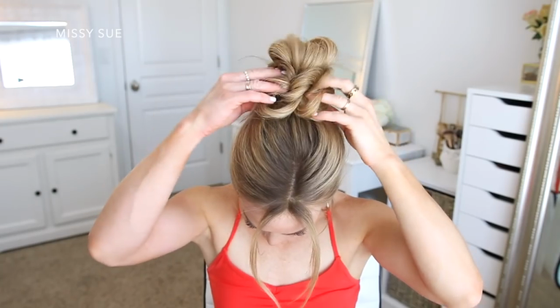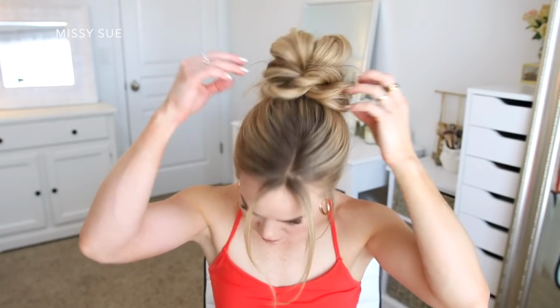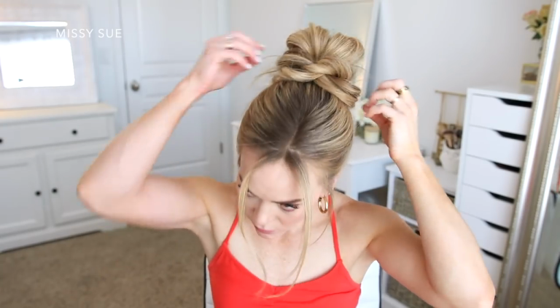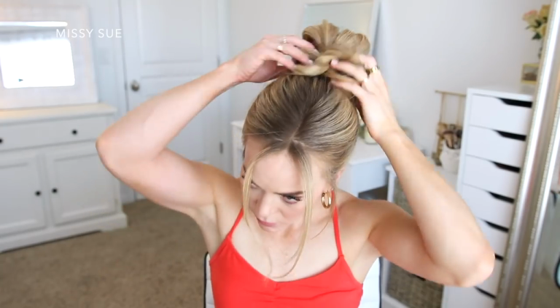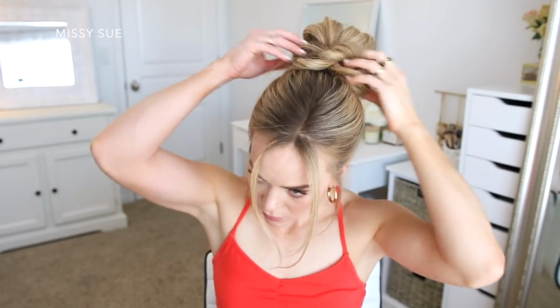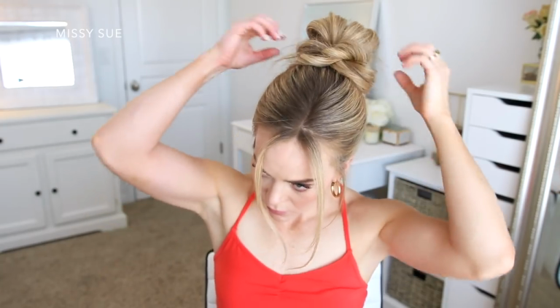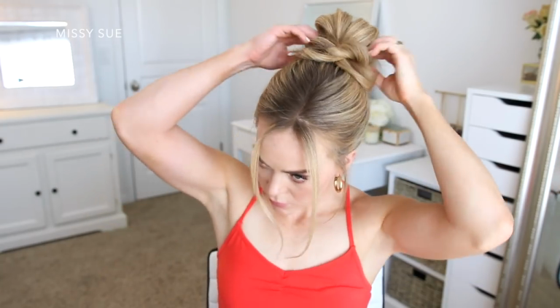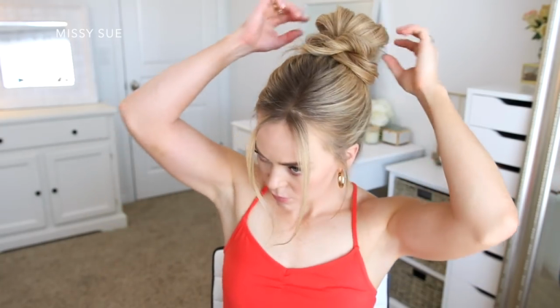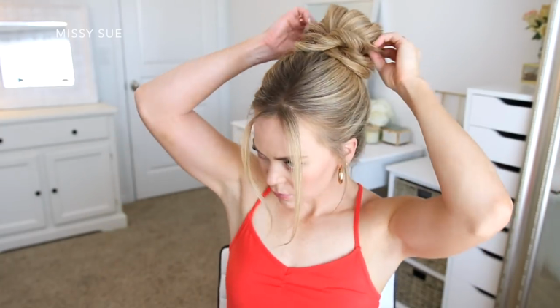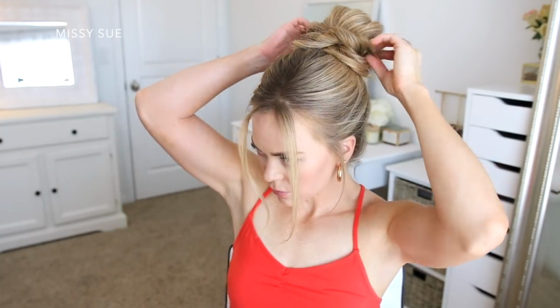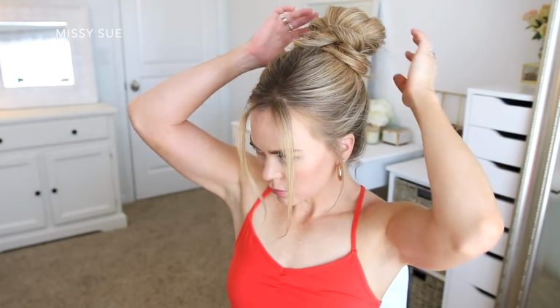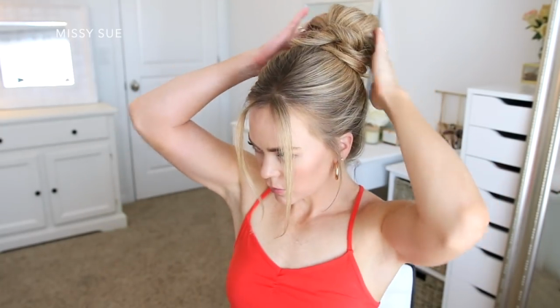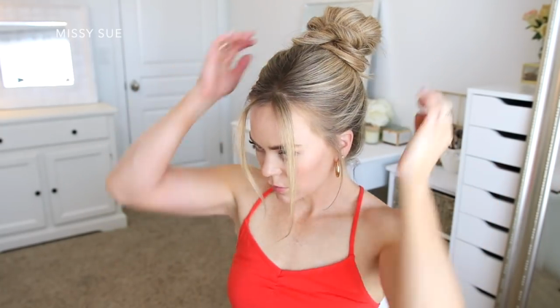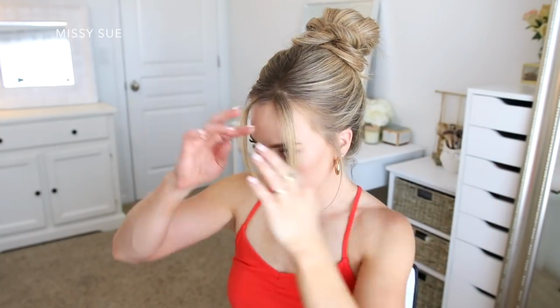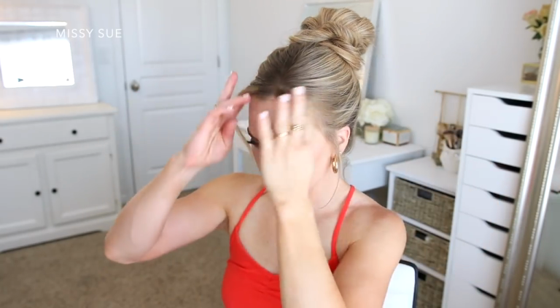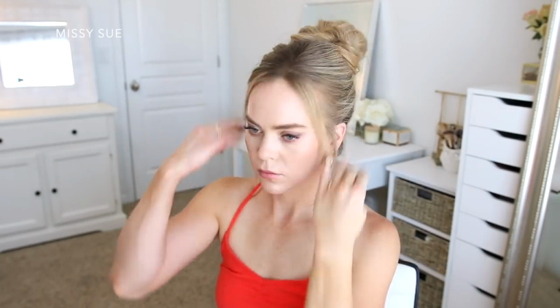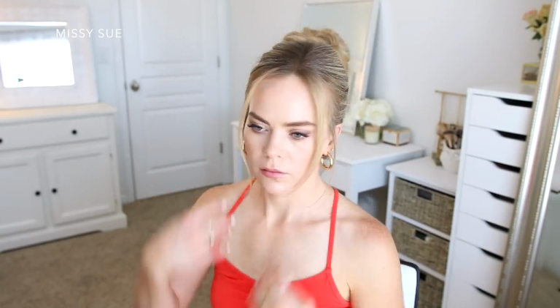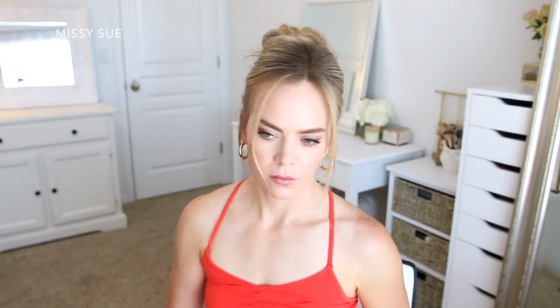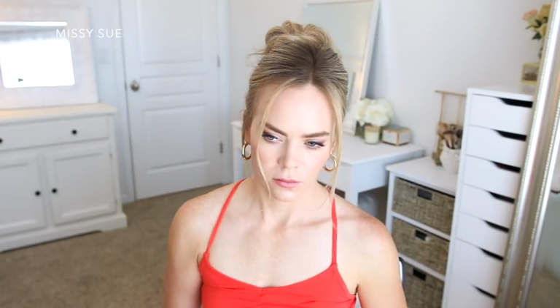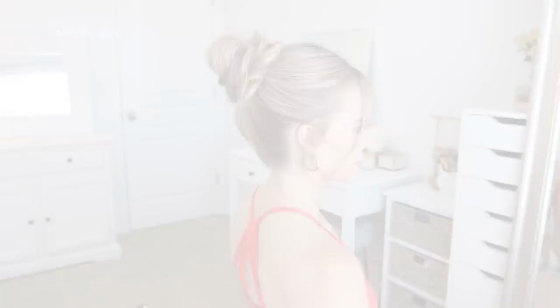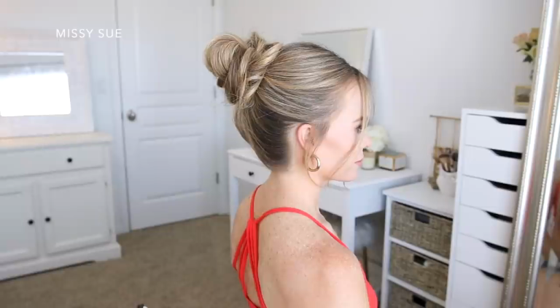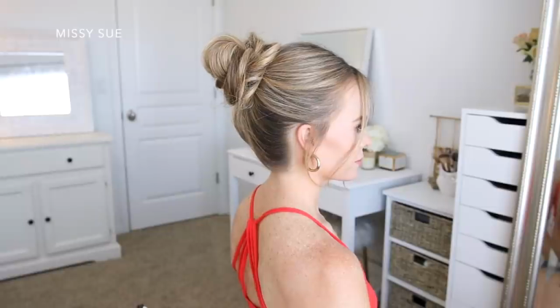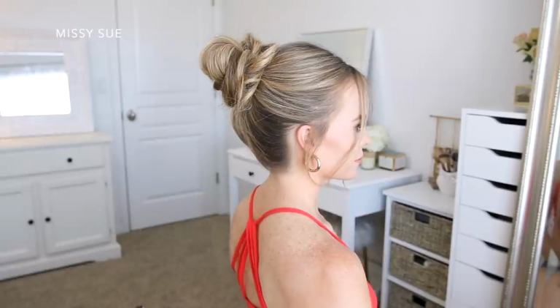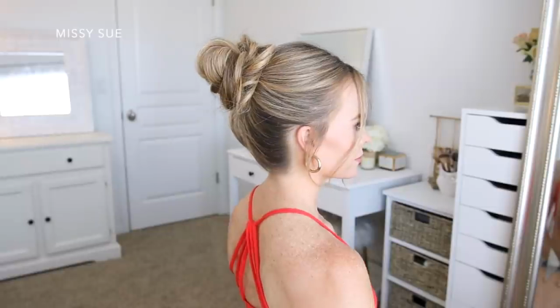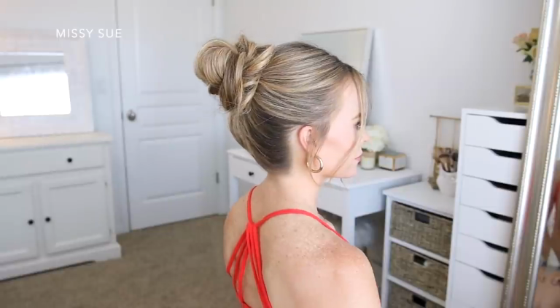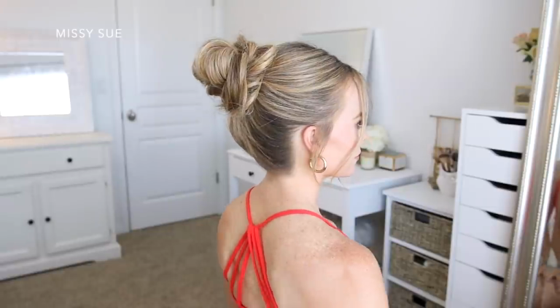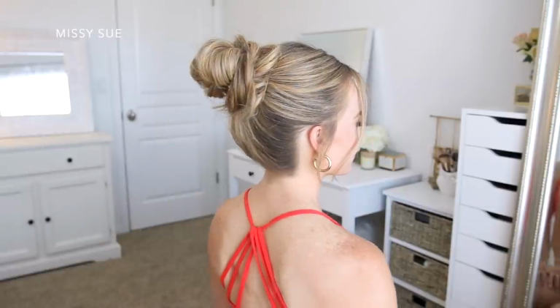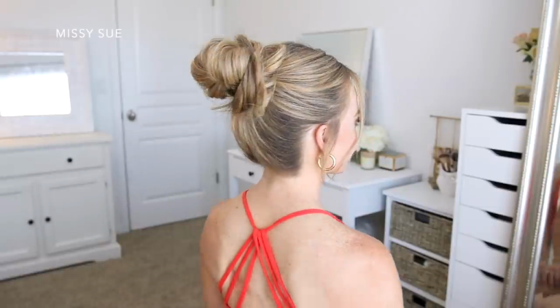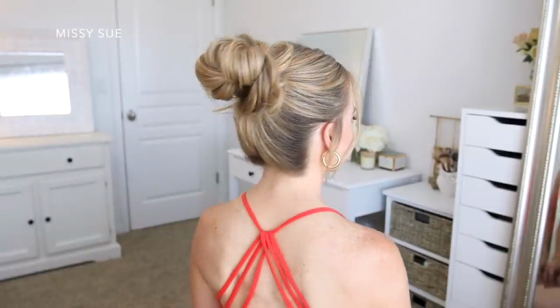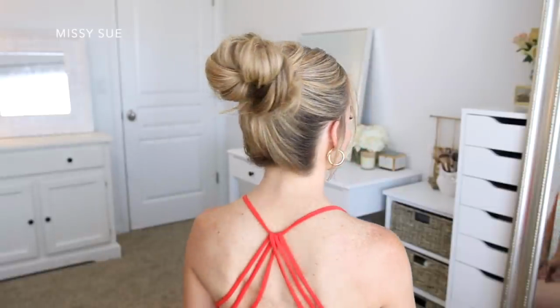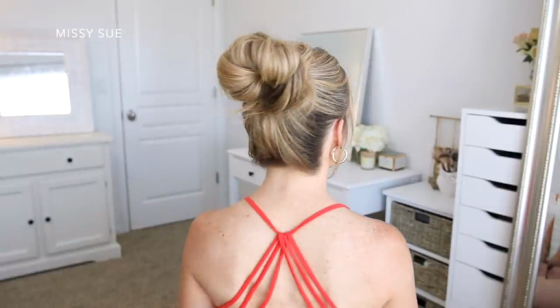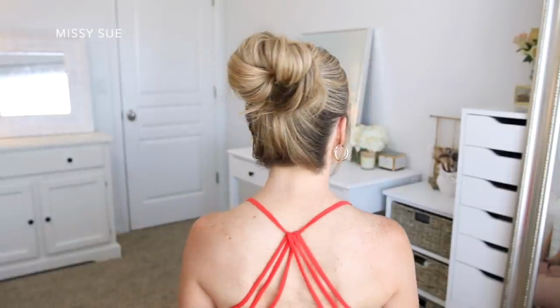This is a new style of messy bun for me, but I love the way it looks, and I feel like it's an easier technique that really anyone could master.